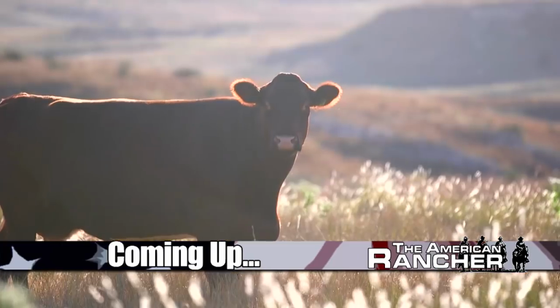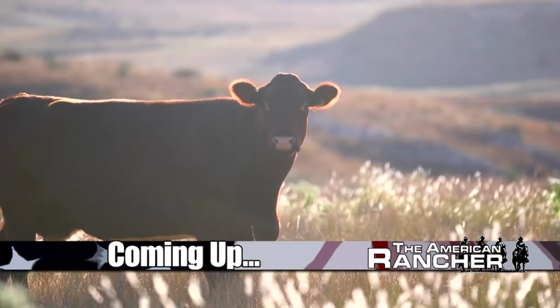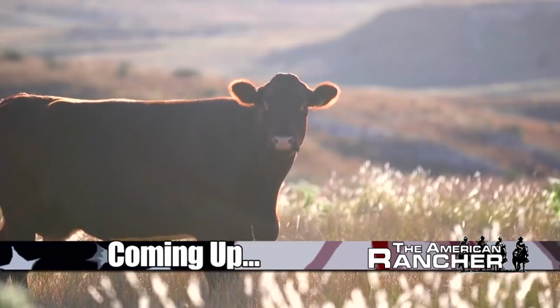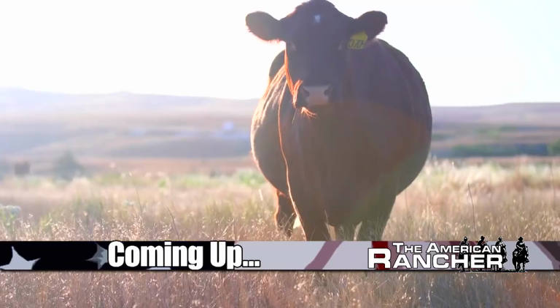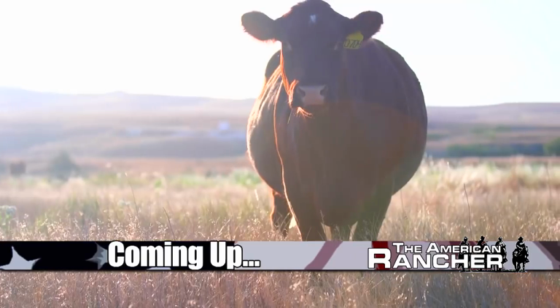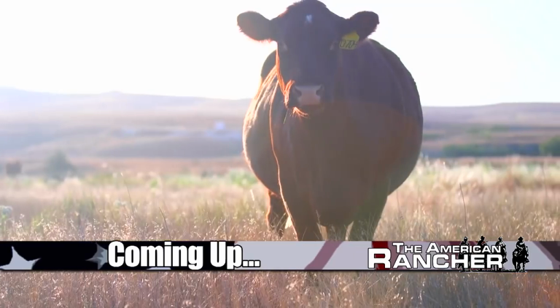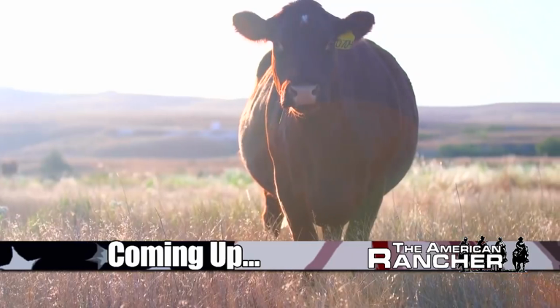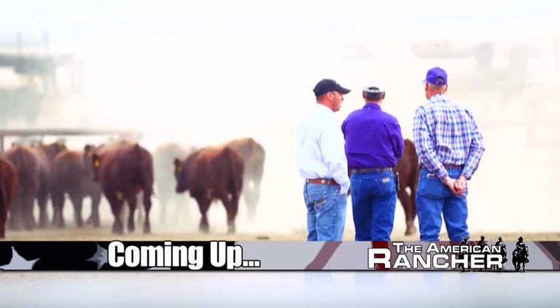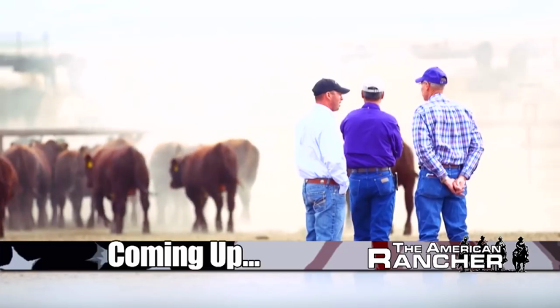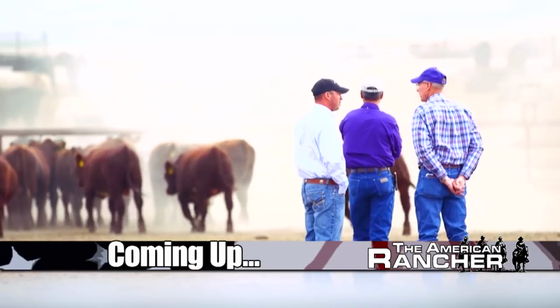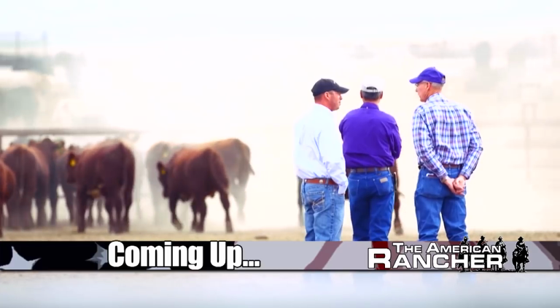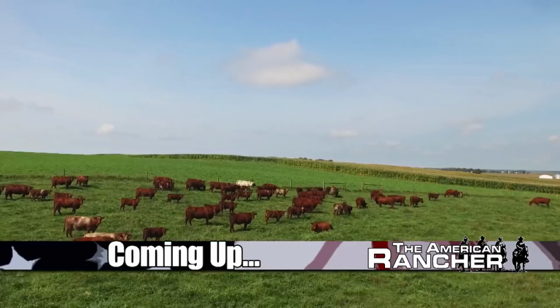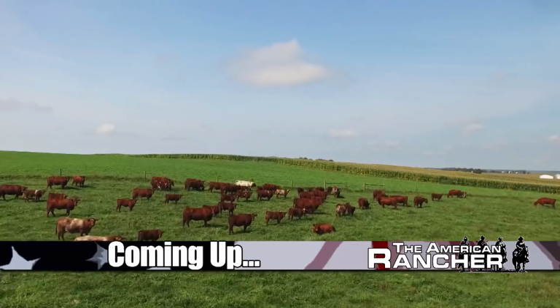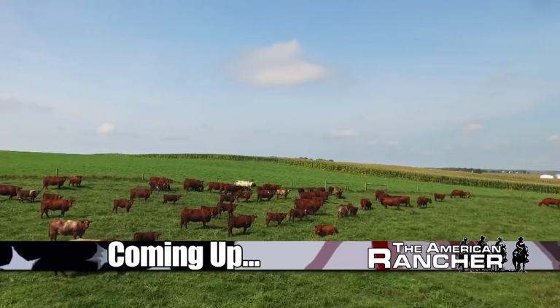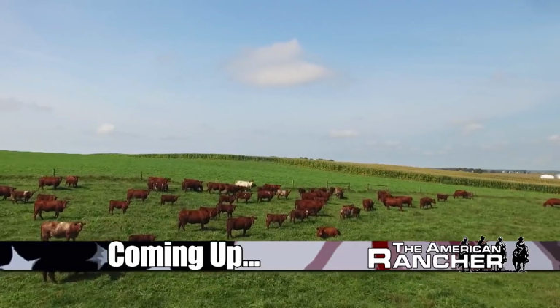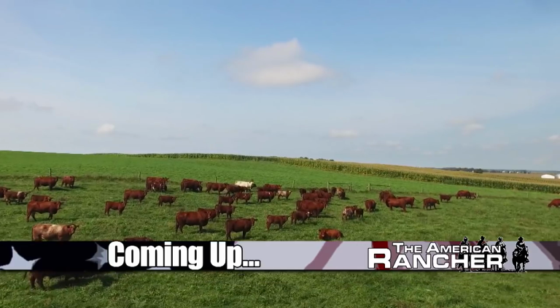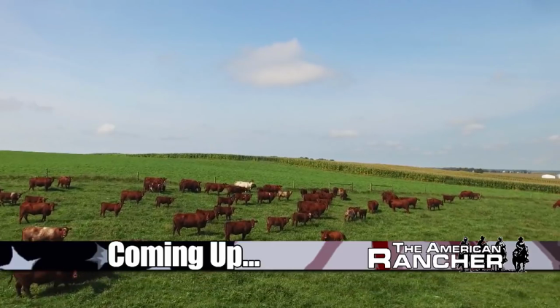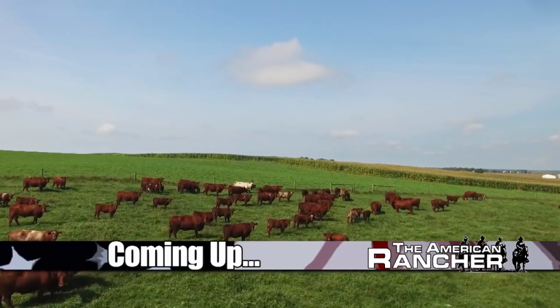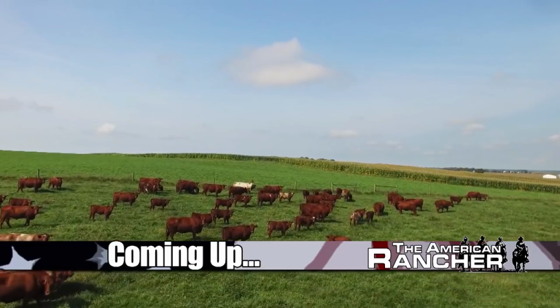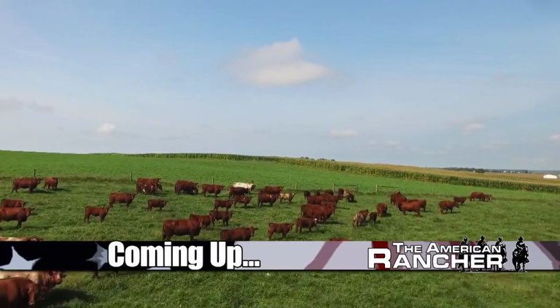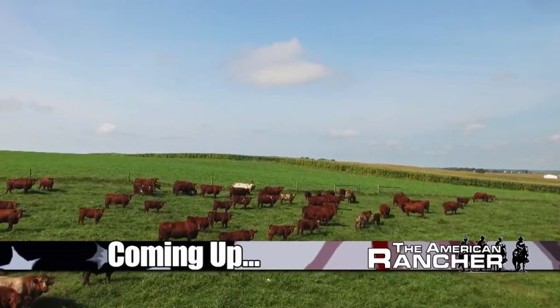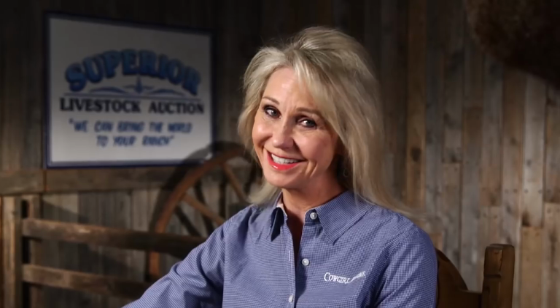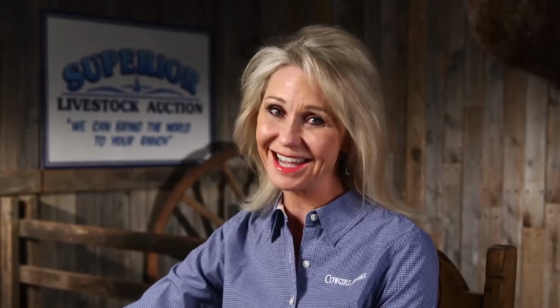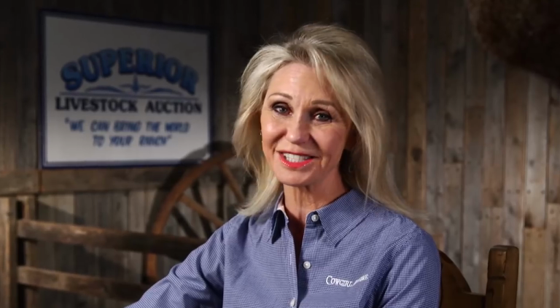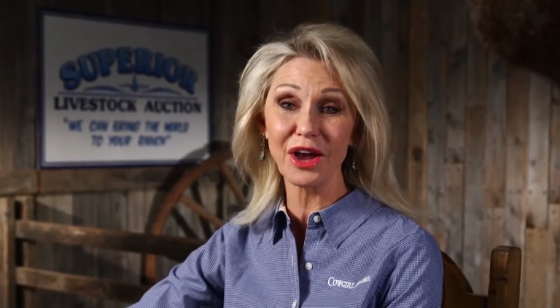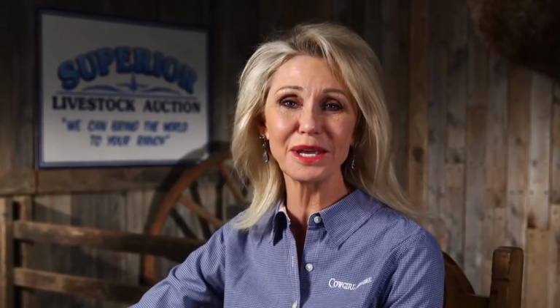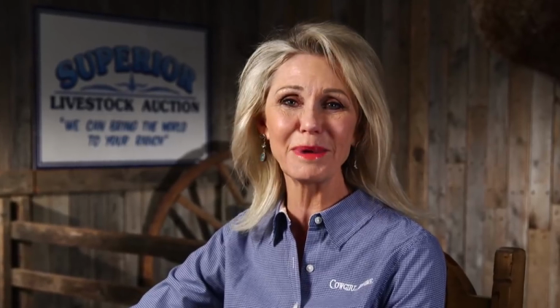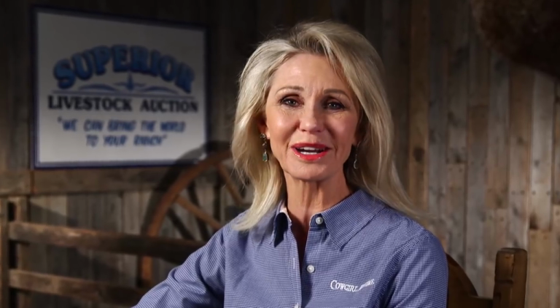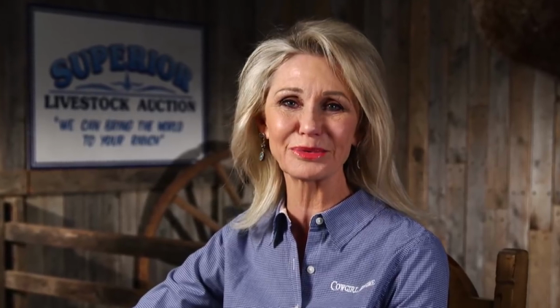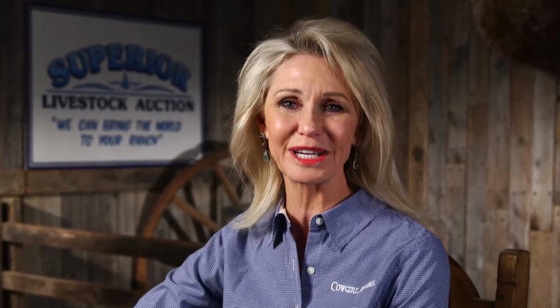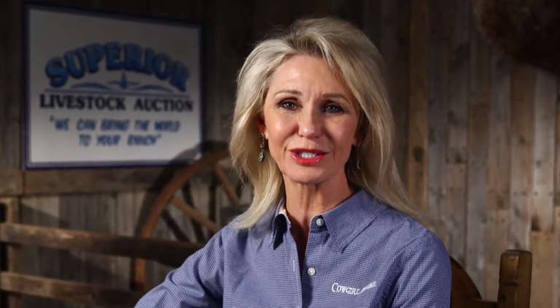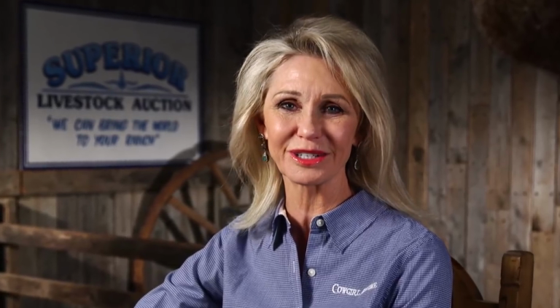Discover the benefits of shorthorn cattle. Next on The American Rancher.